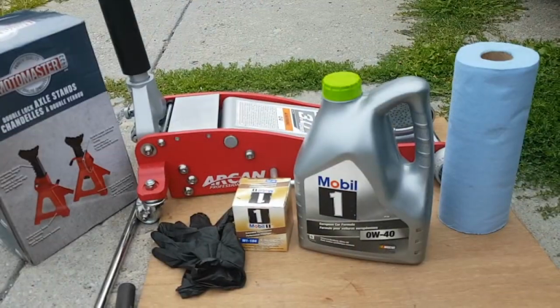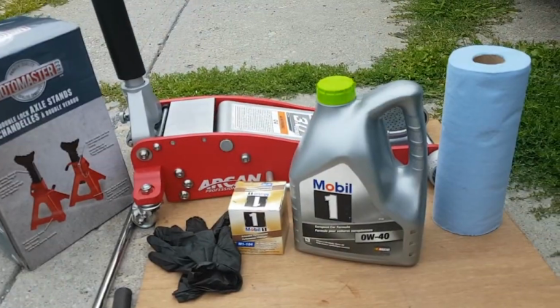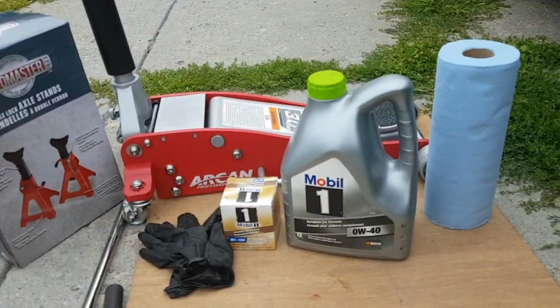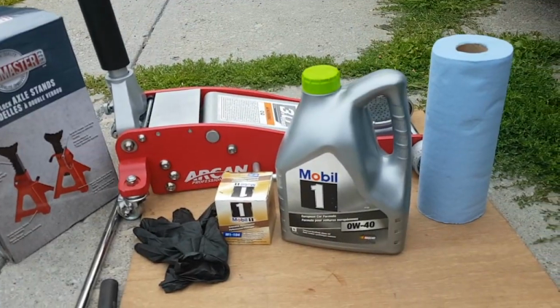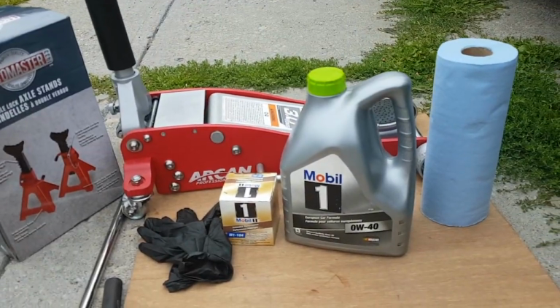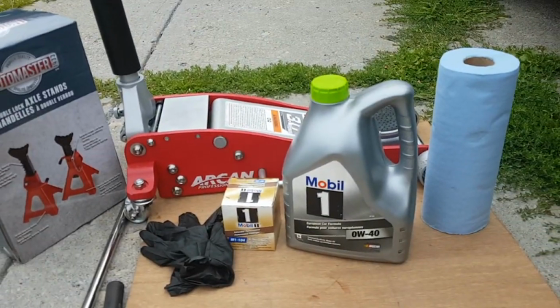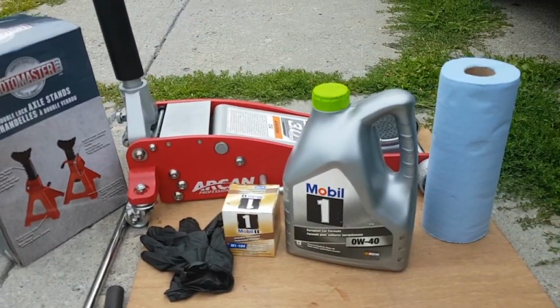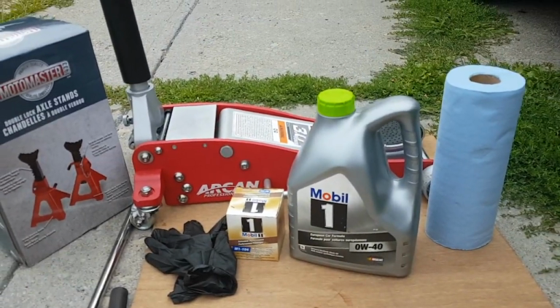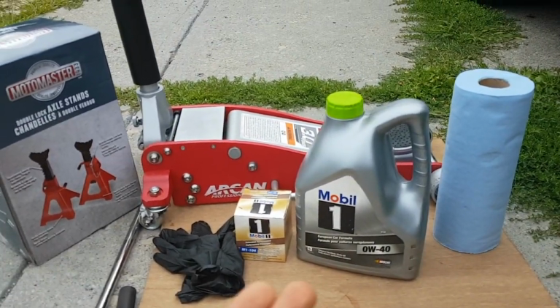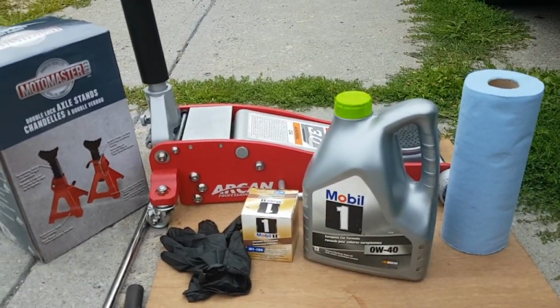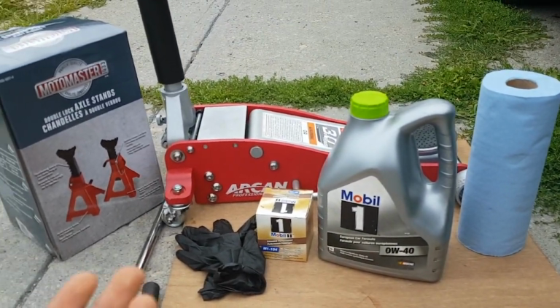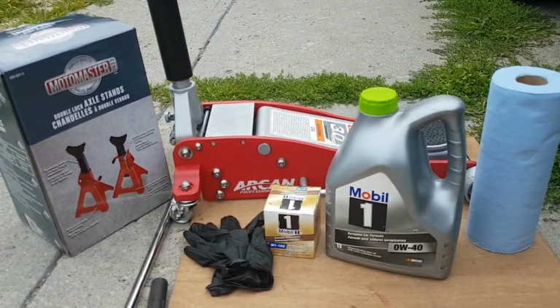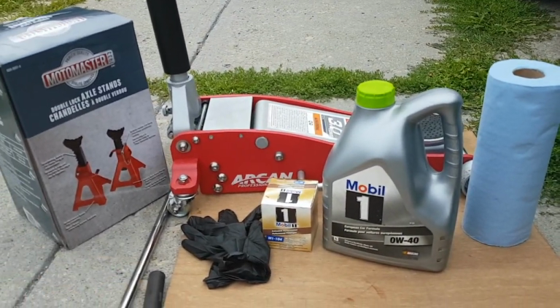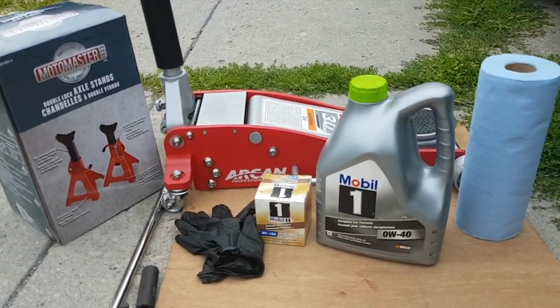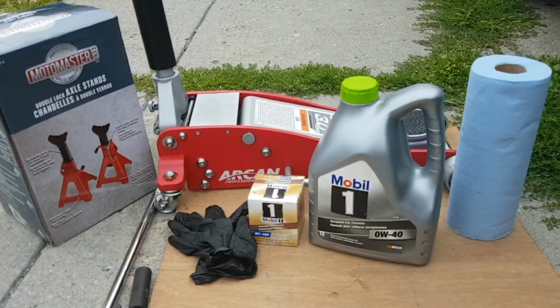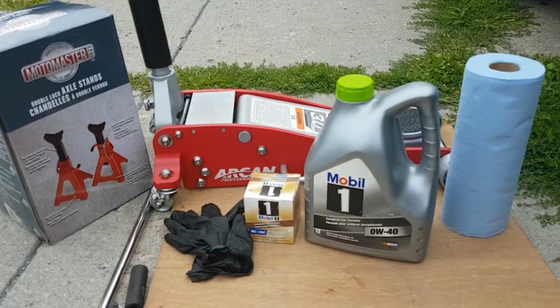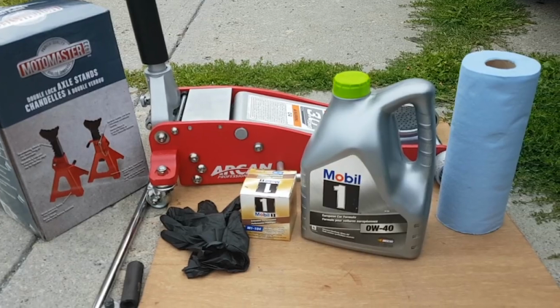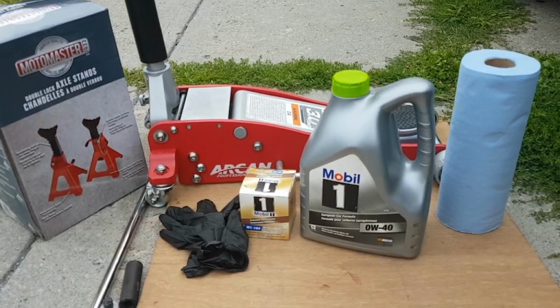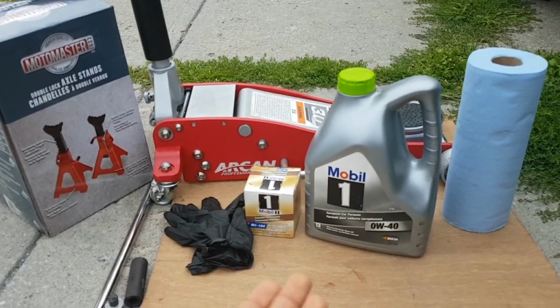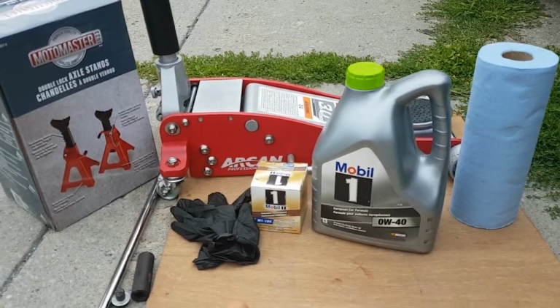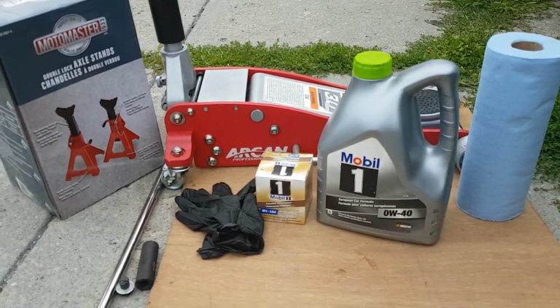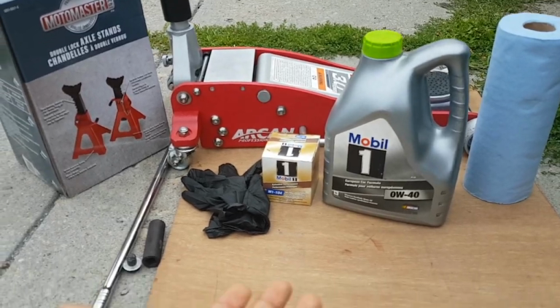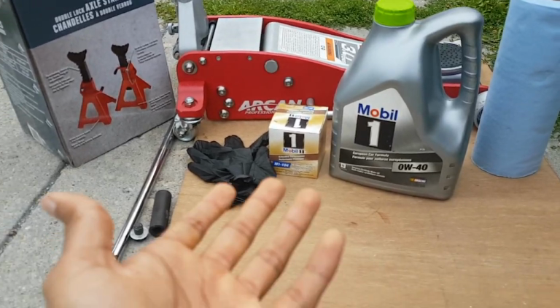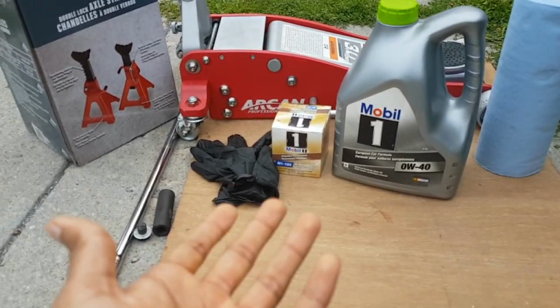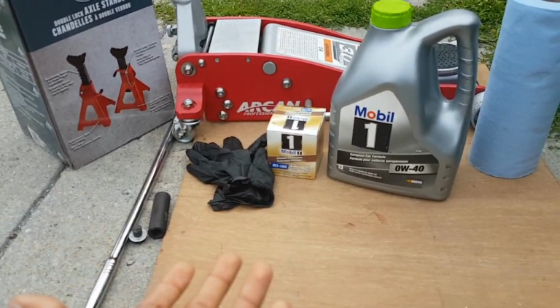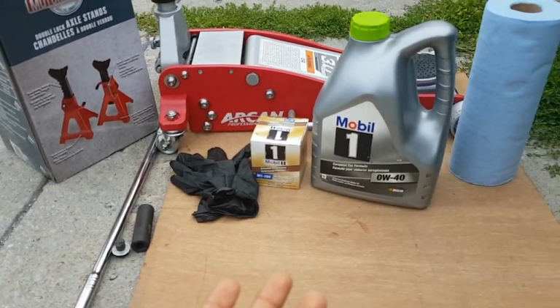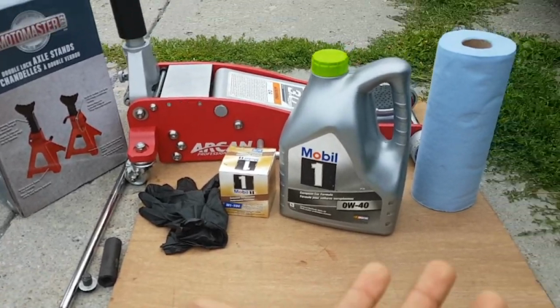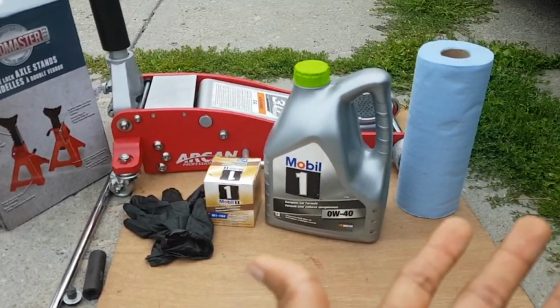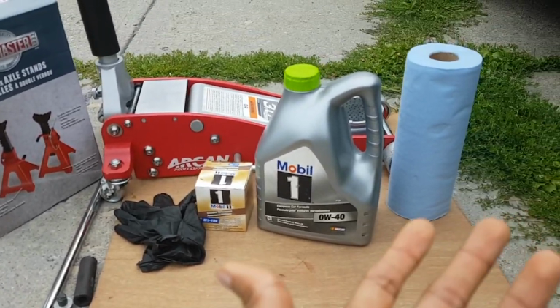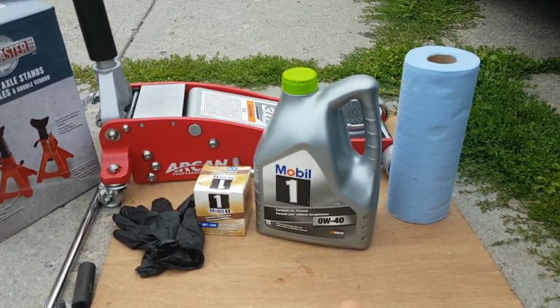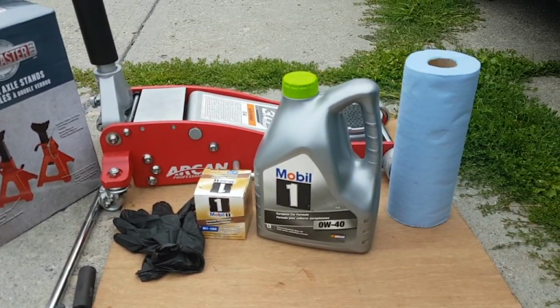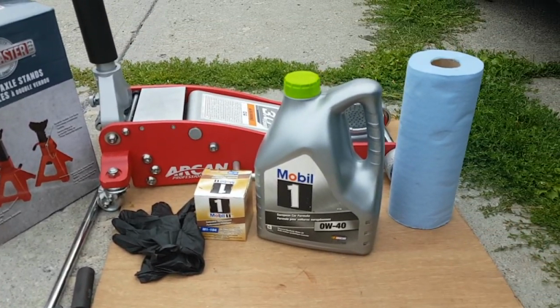The tools you're going to need are a jack, jack stands, your oil, your oil filter, gloves, and a shop towel.